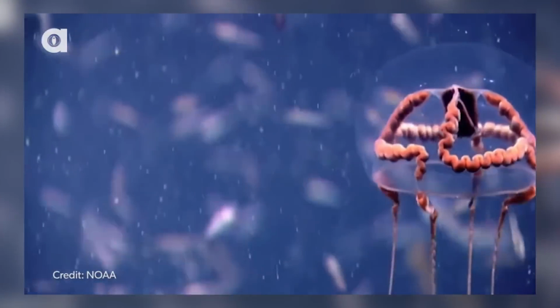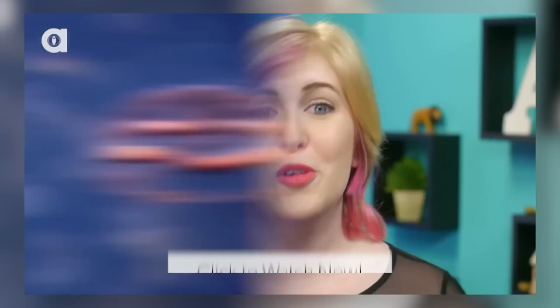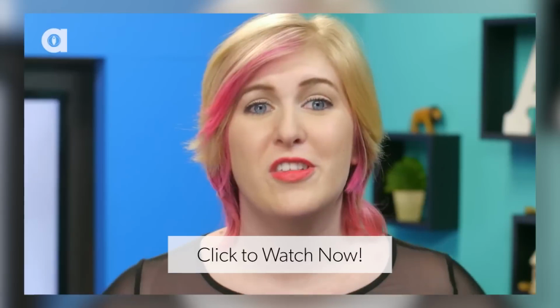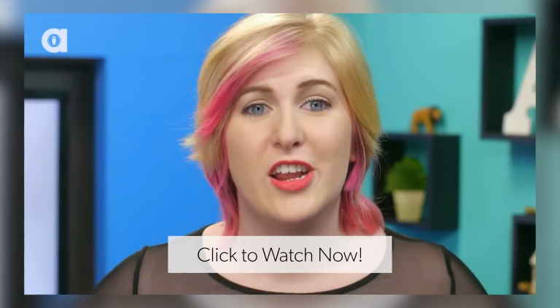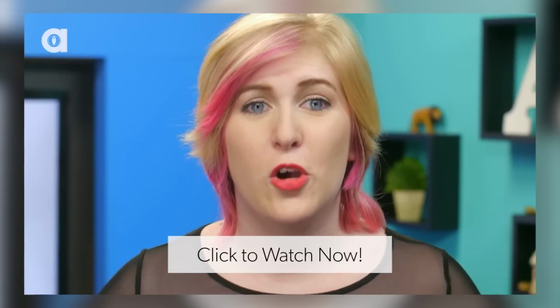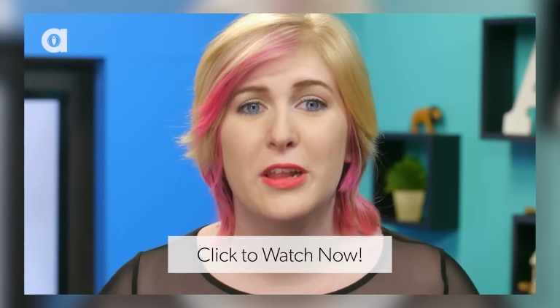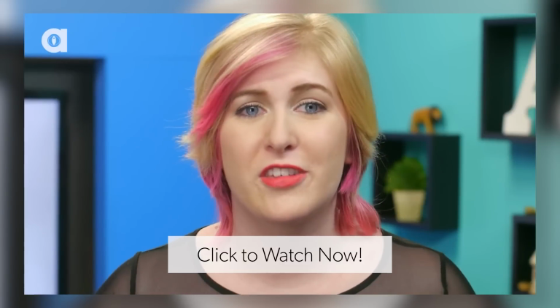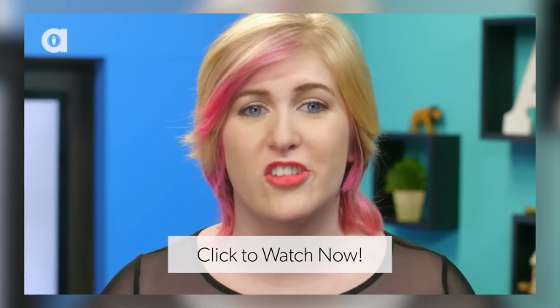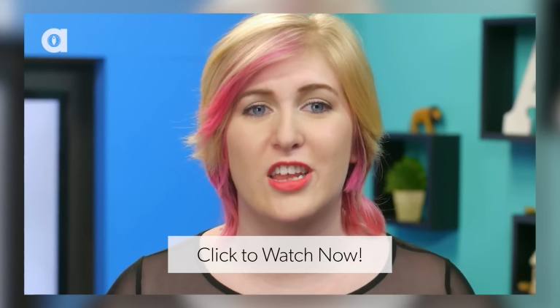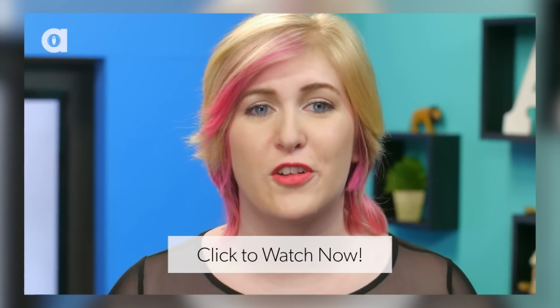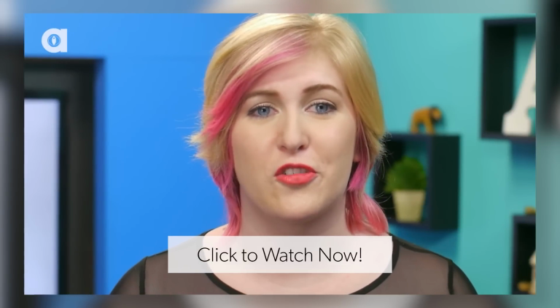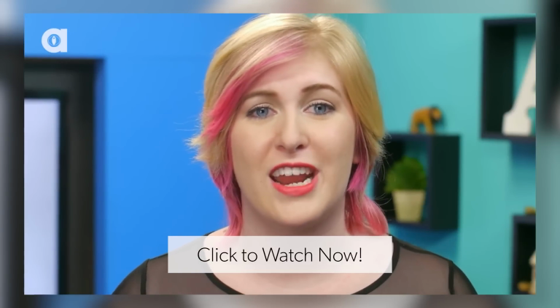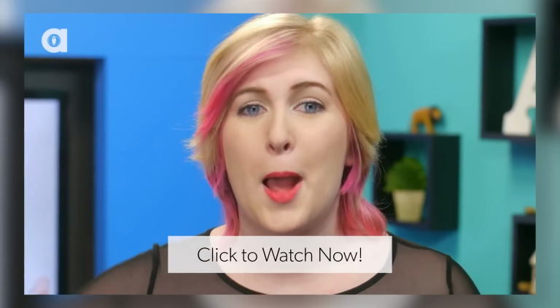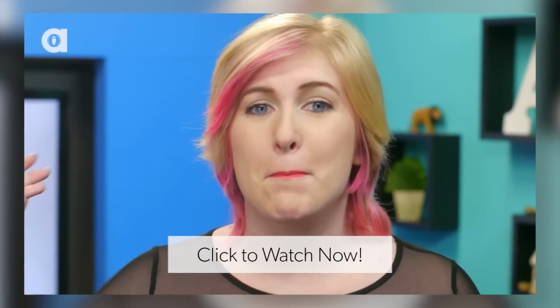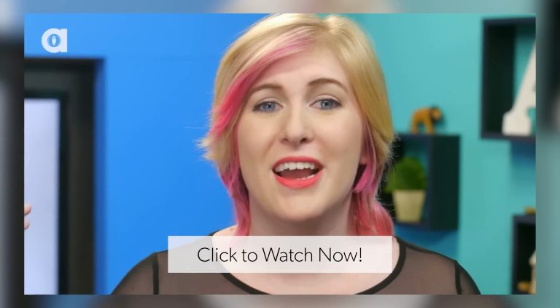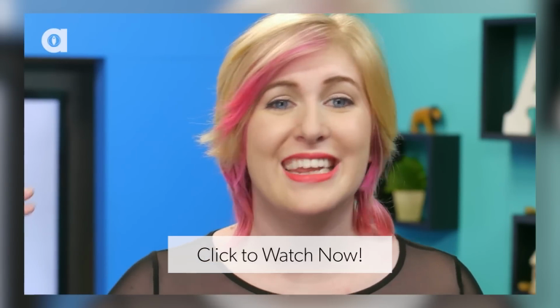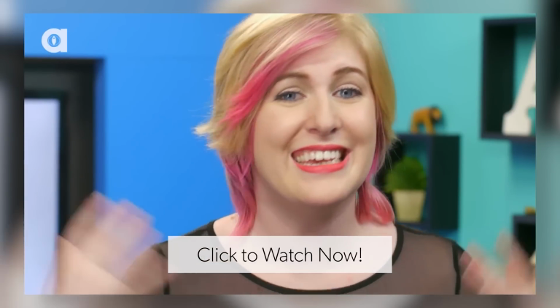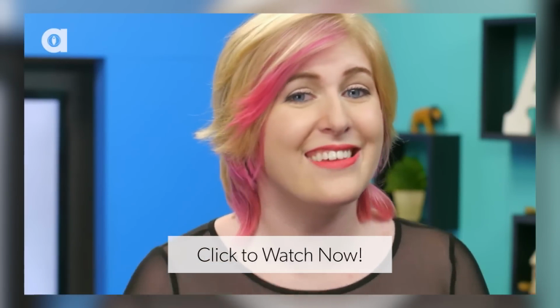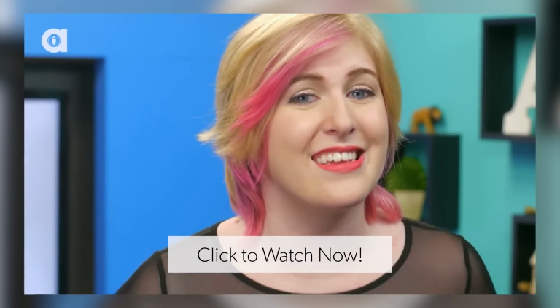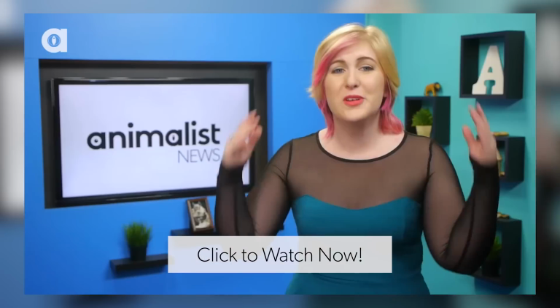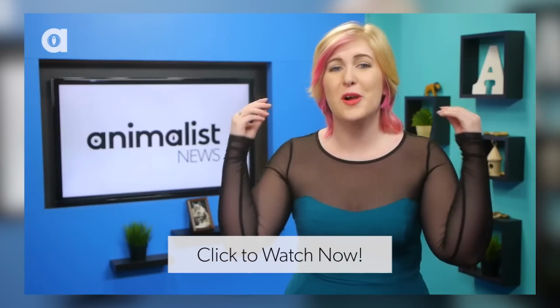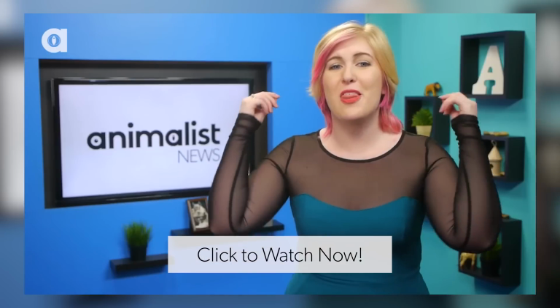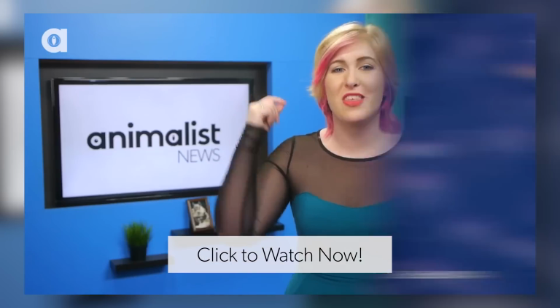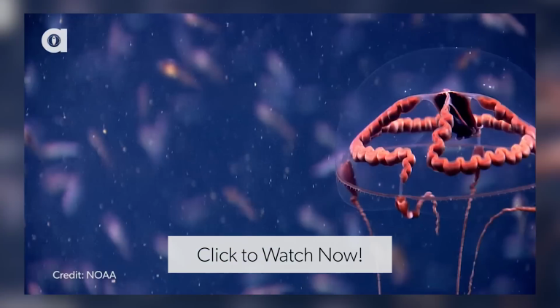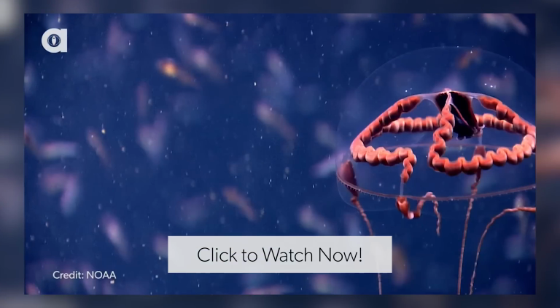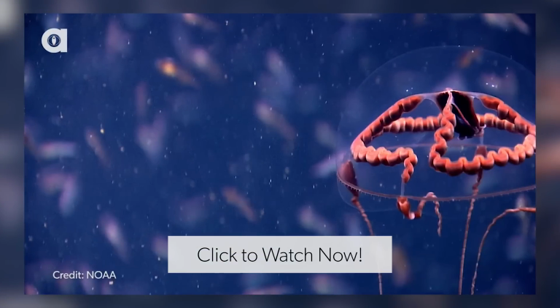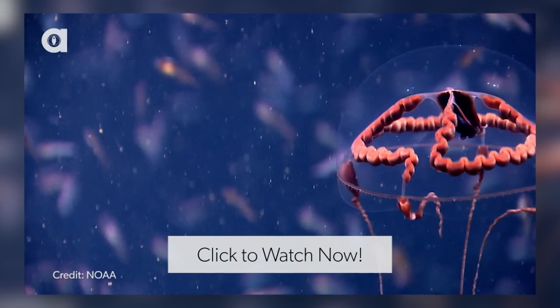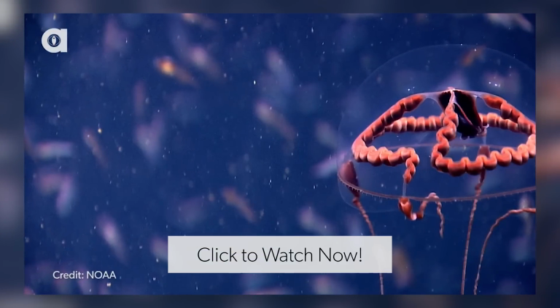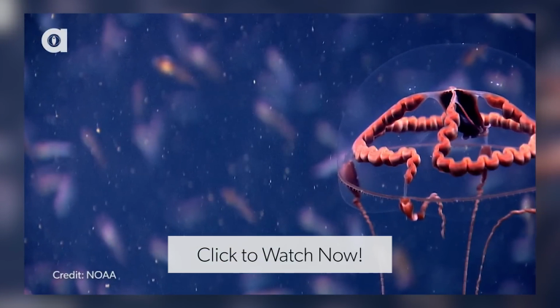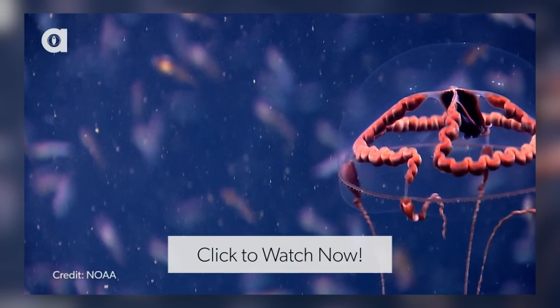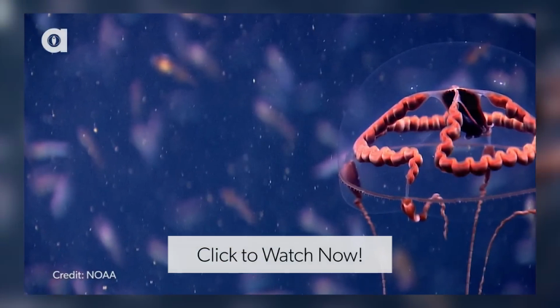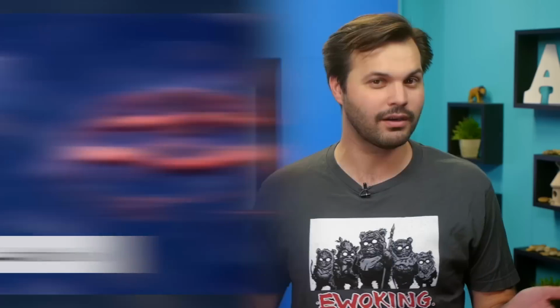So this guy totally looks like a jellyfish, right? But he isn't. This is a Hydra Medusa.